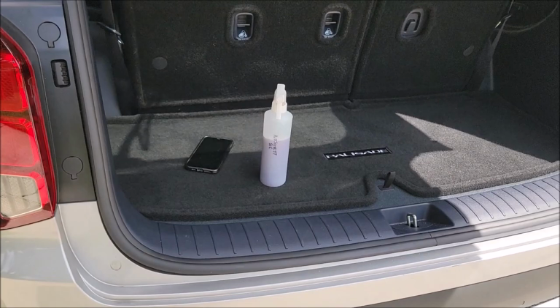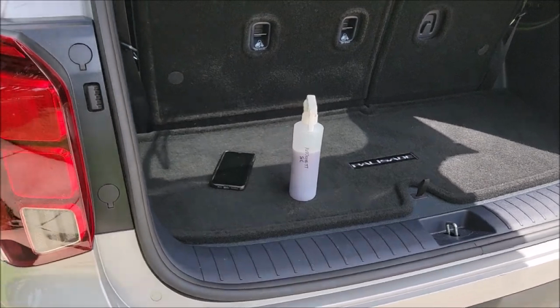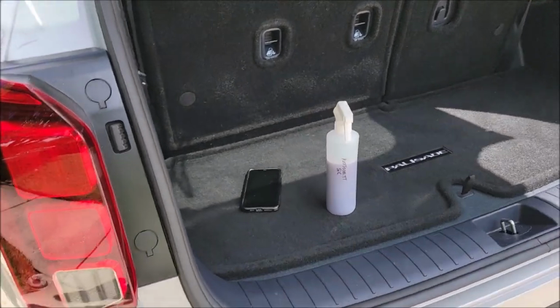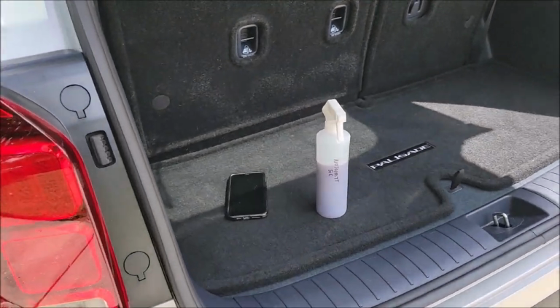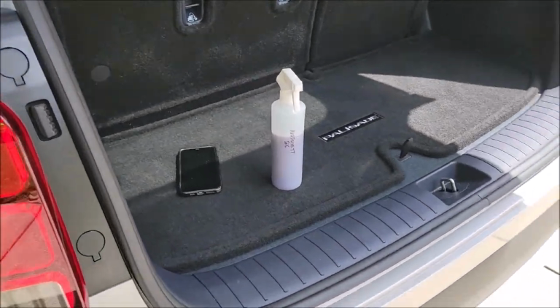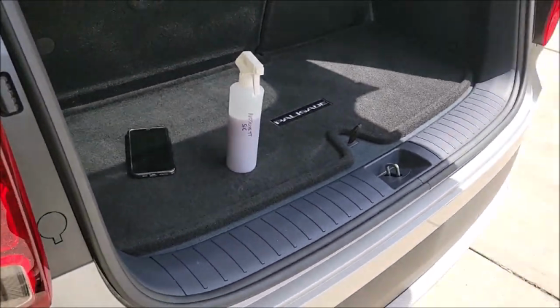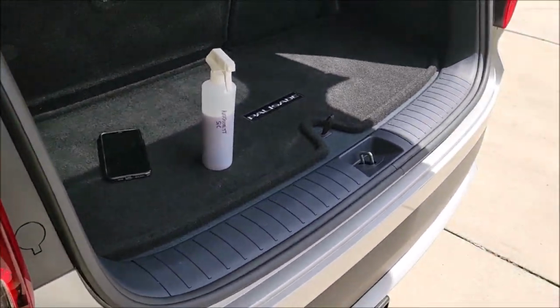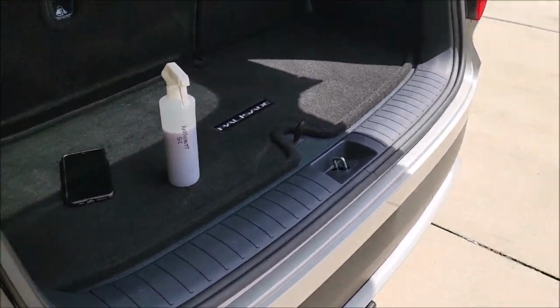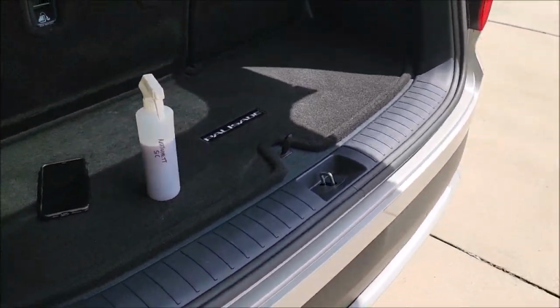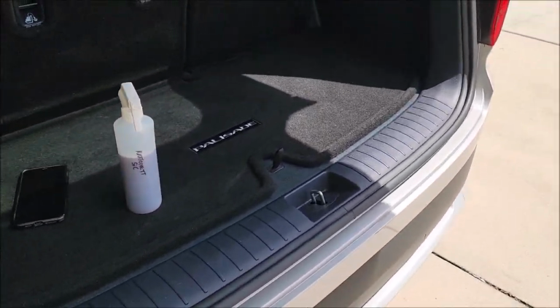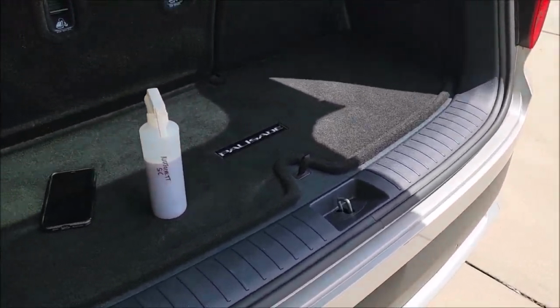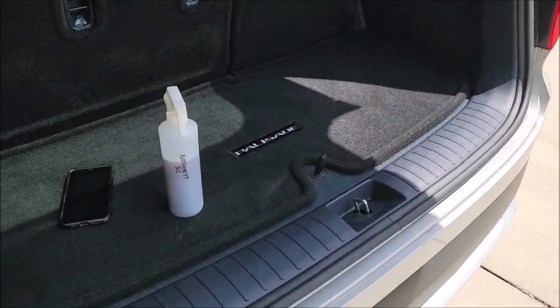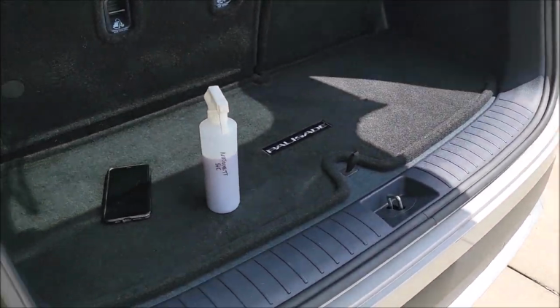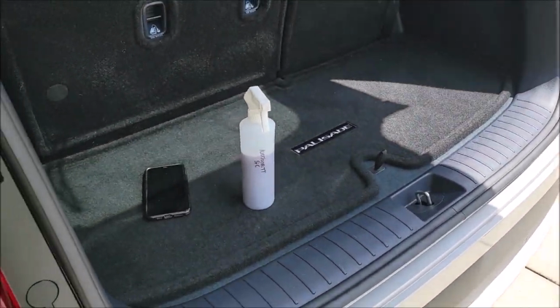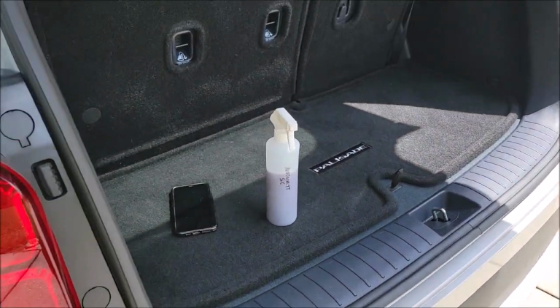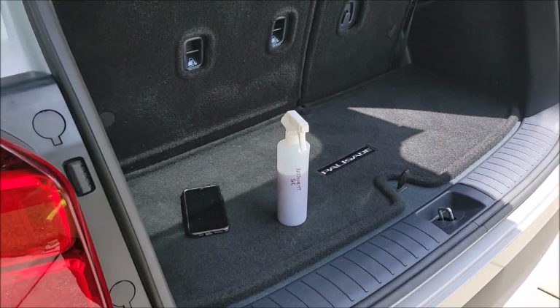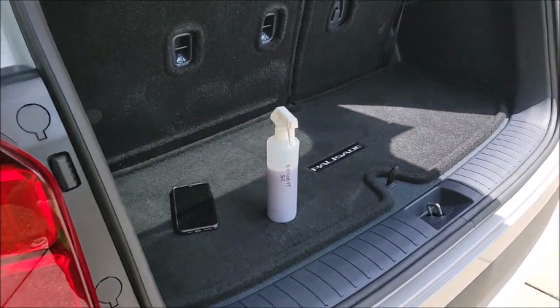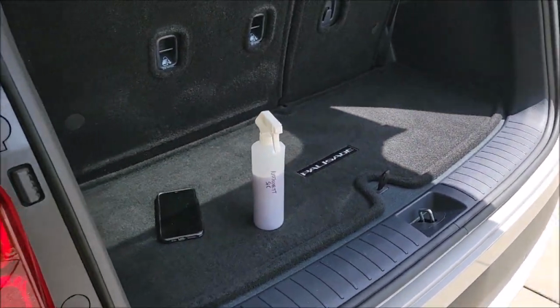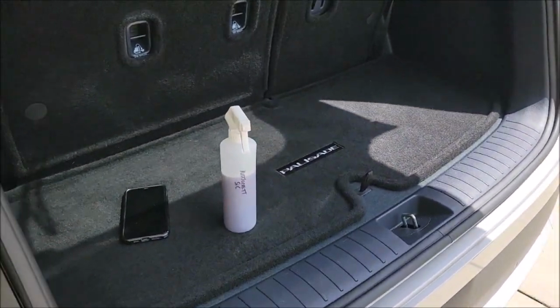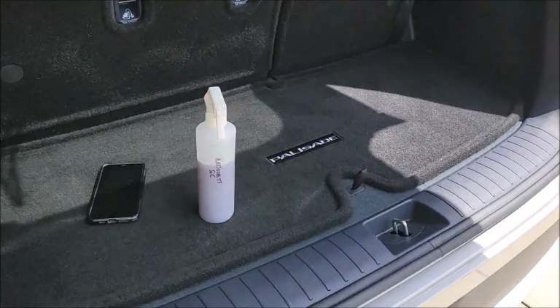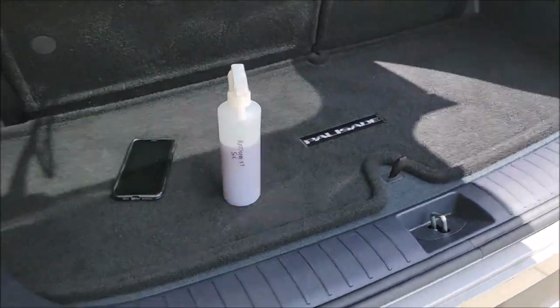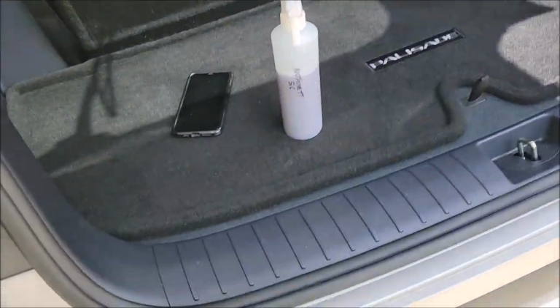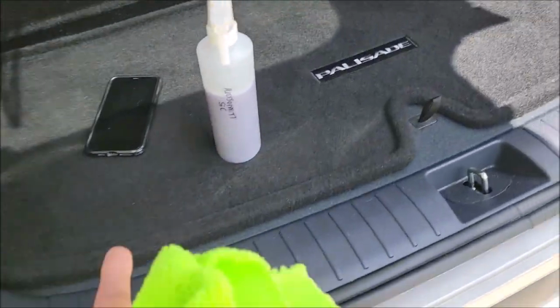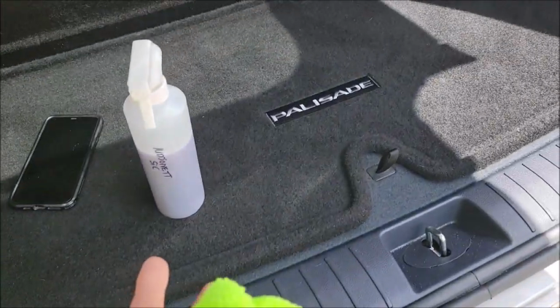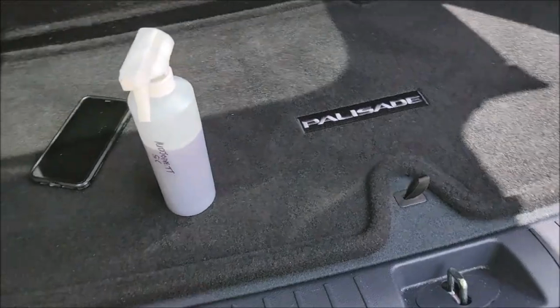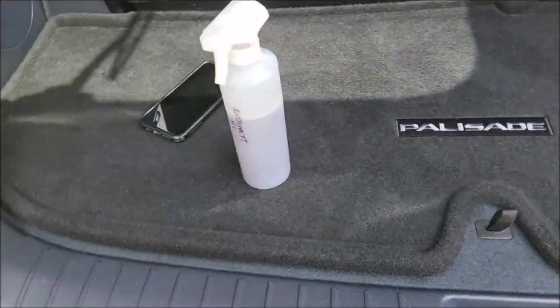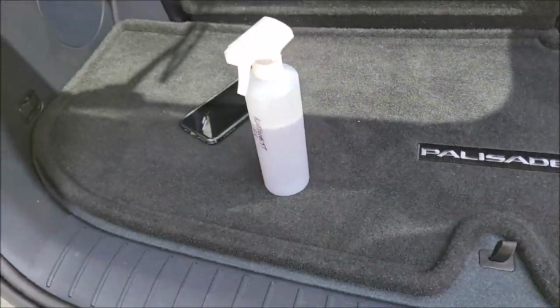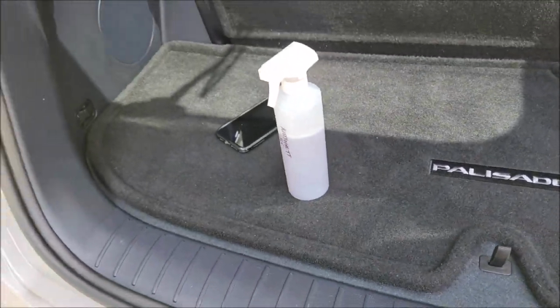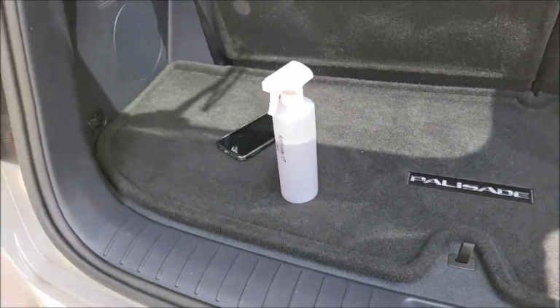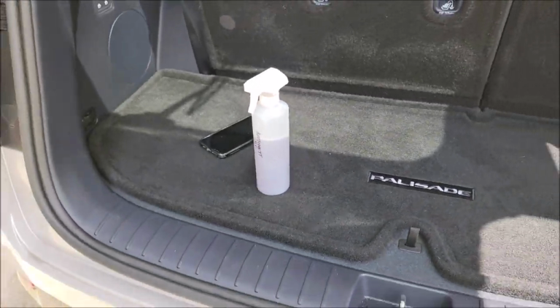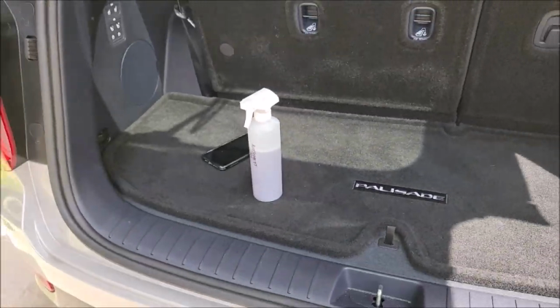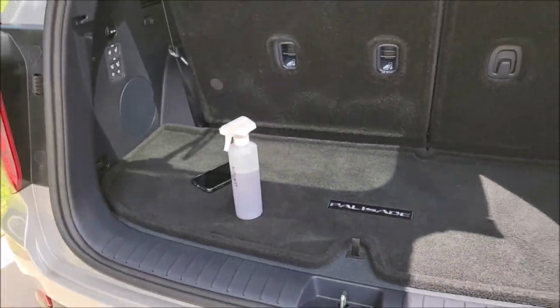The maintenance on that — all you've got to do literally is wash it once every 30 days. And that's the maintenance for all of my ceramic products.